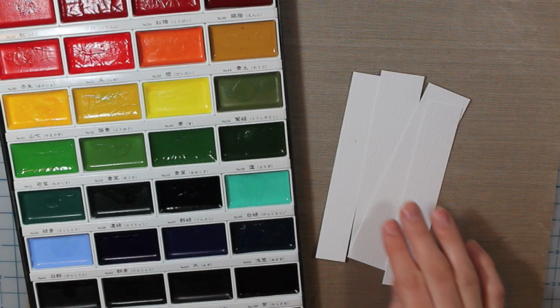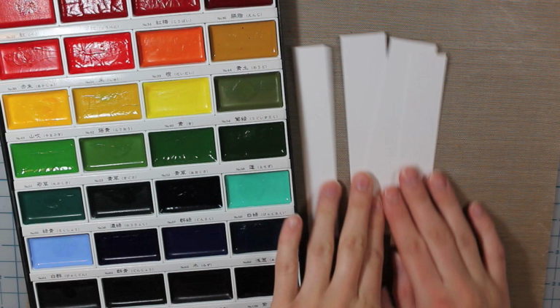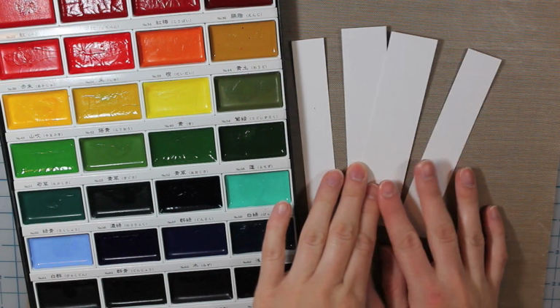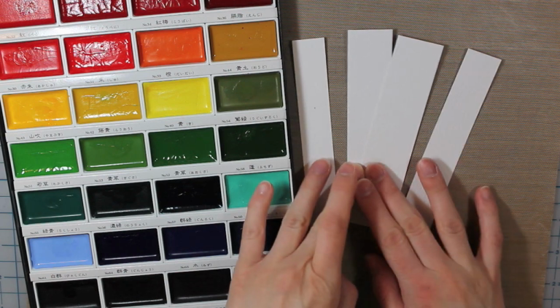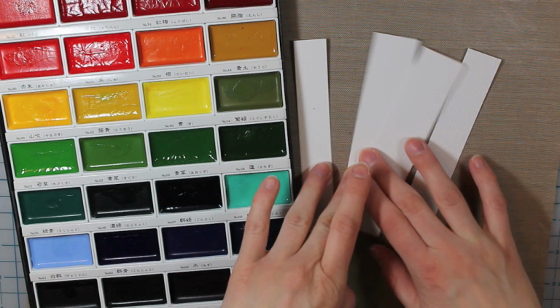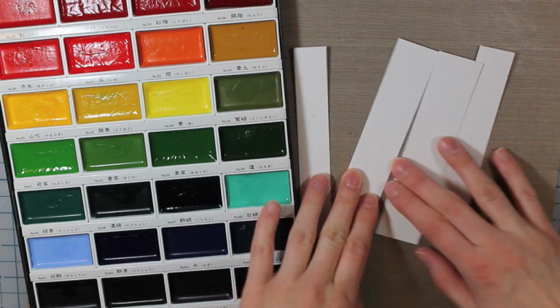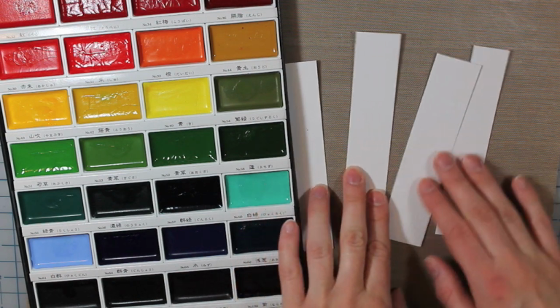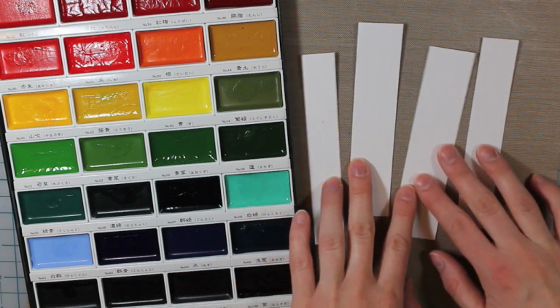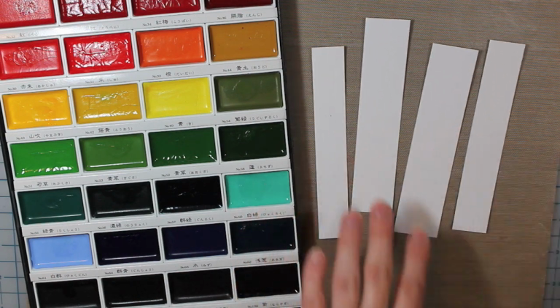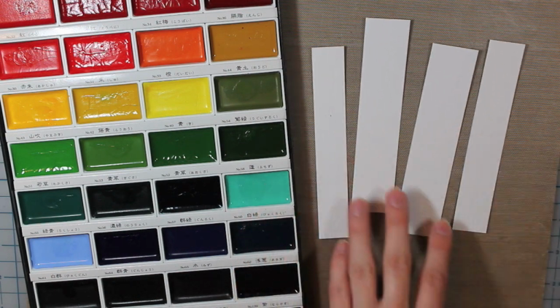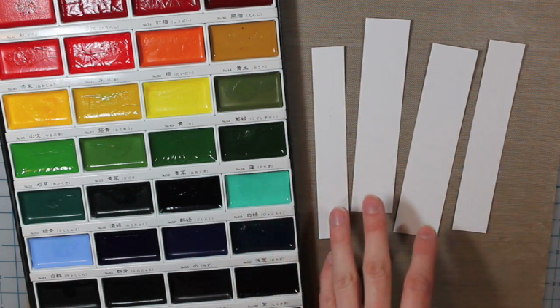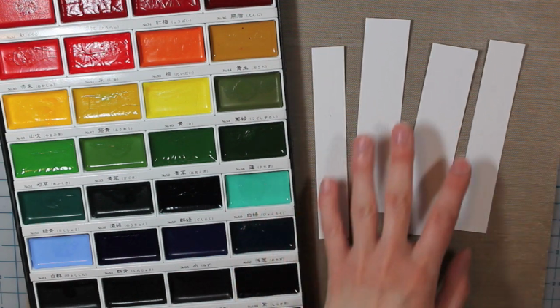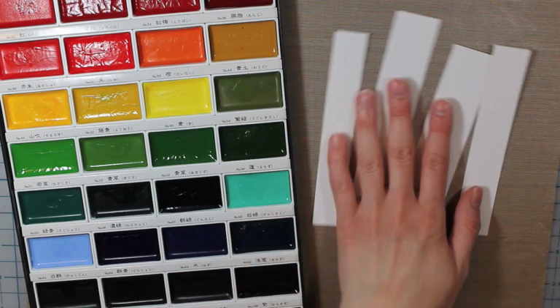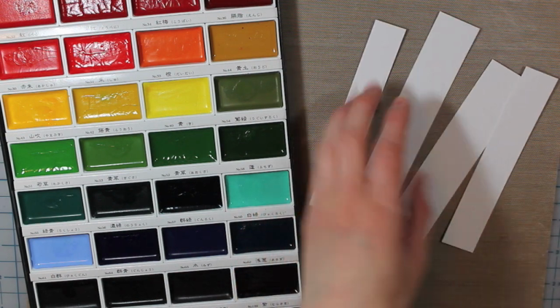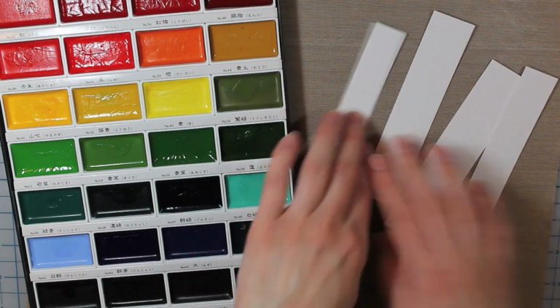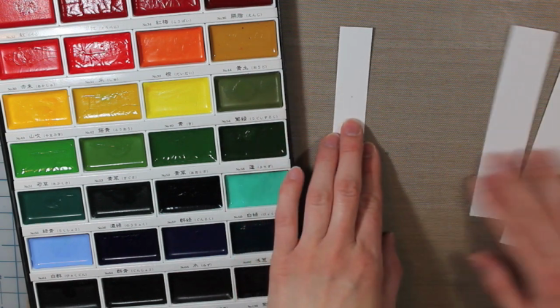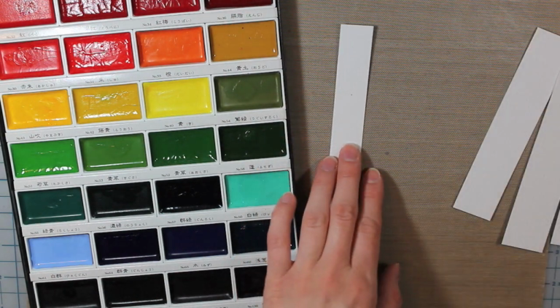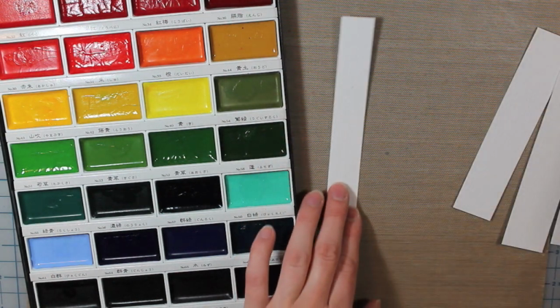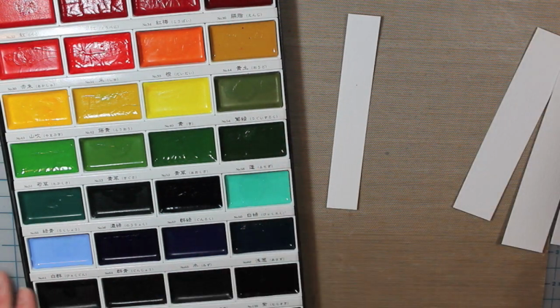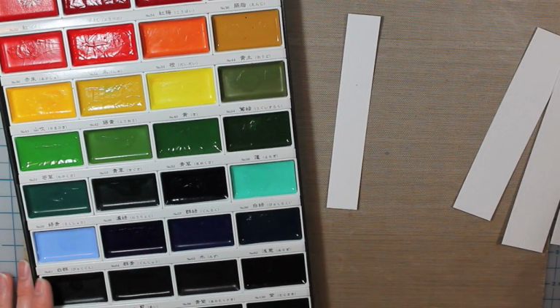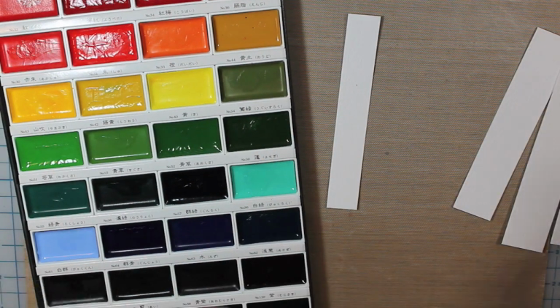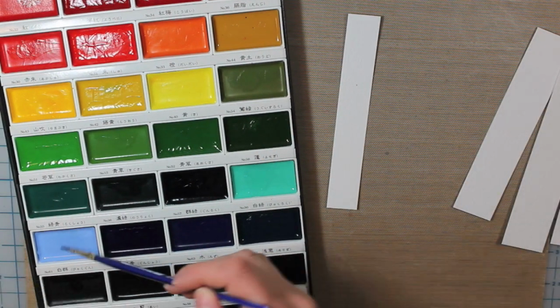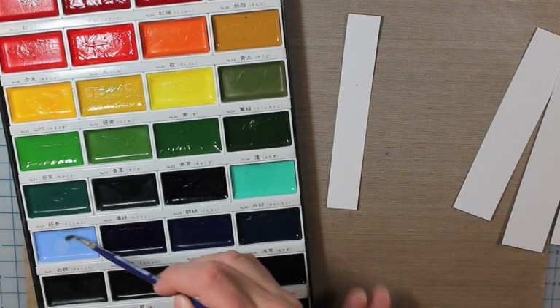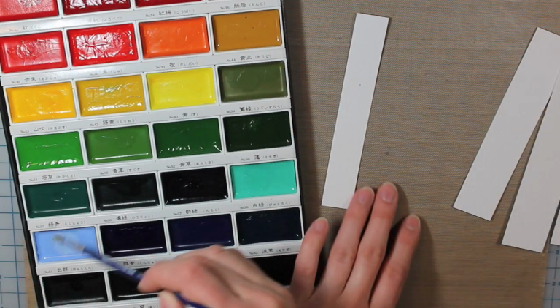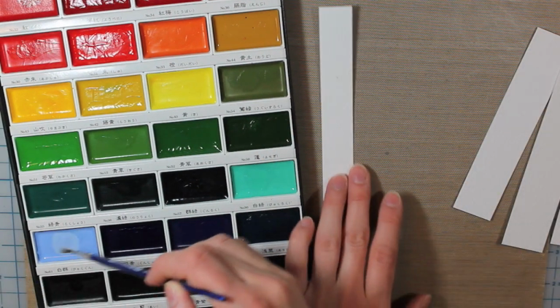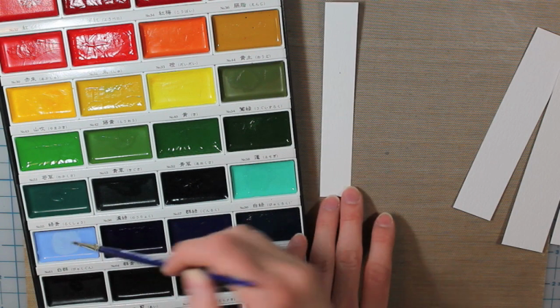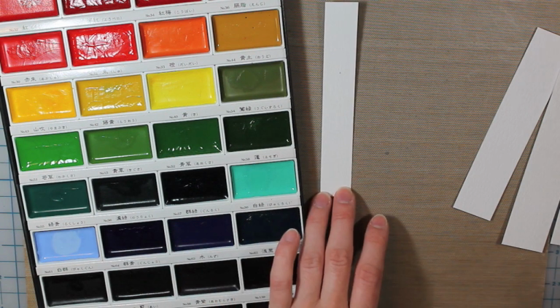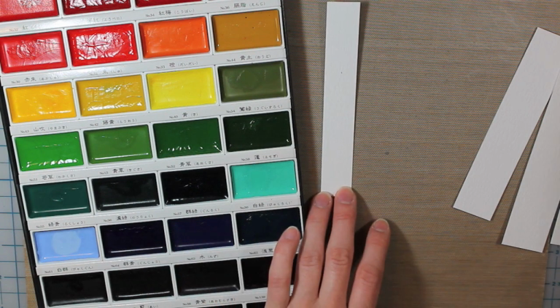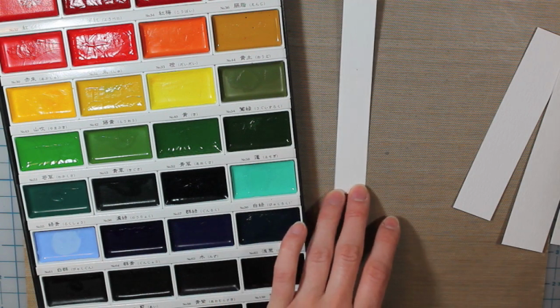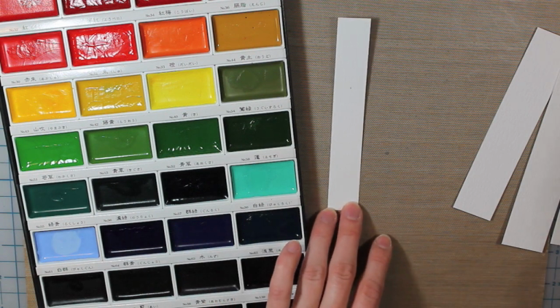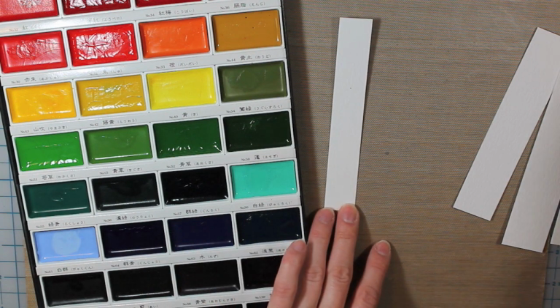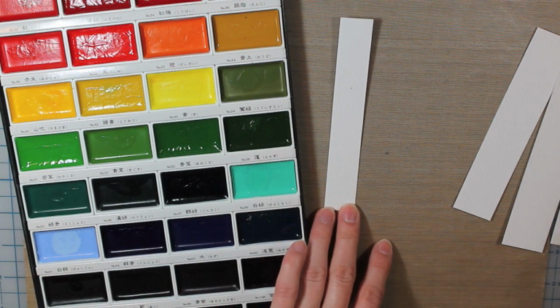Hello everyone, it's Tracy here back with another video. I'm starting with some strips of Tim Holtz watercolor cardstock.